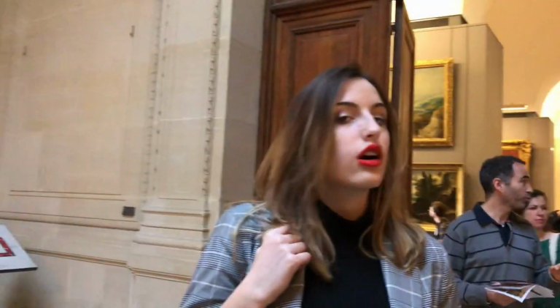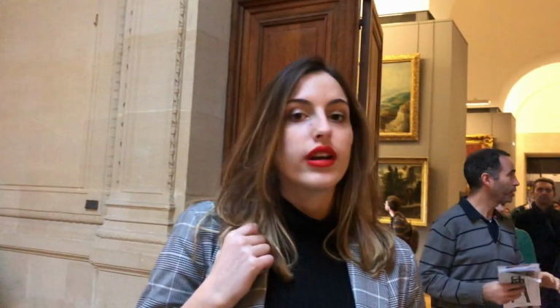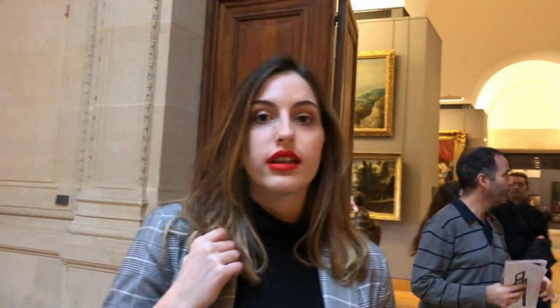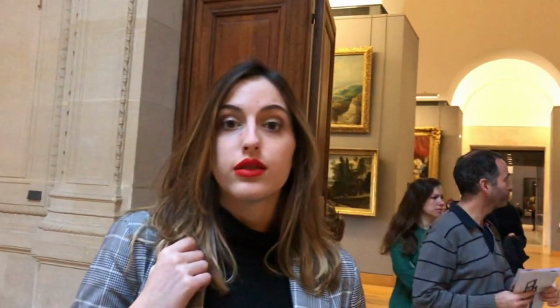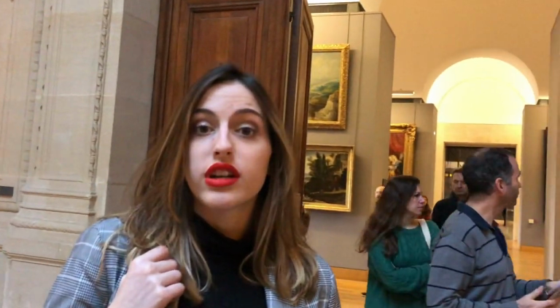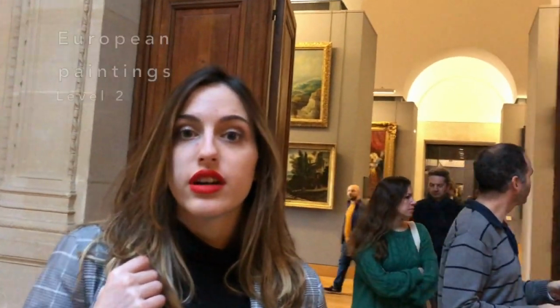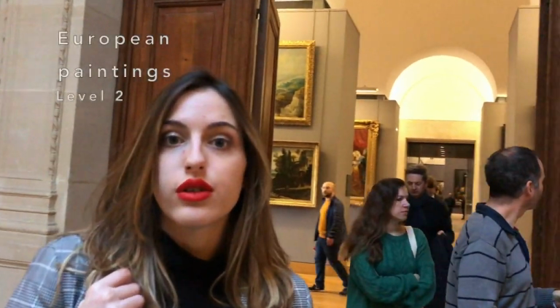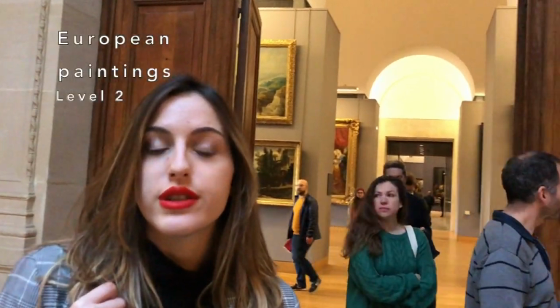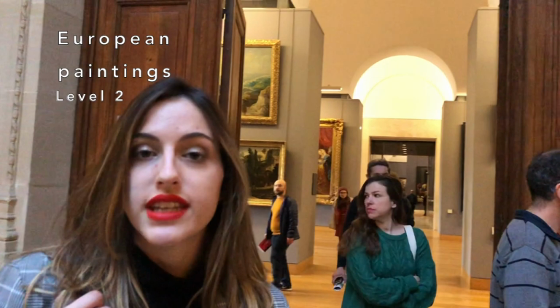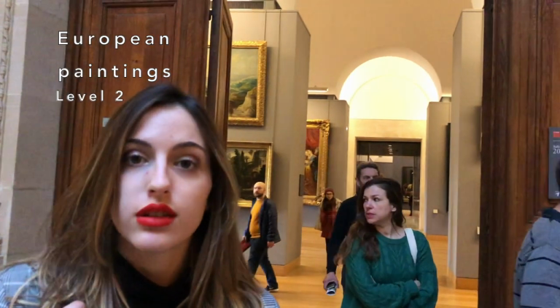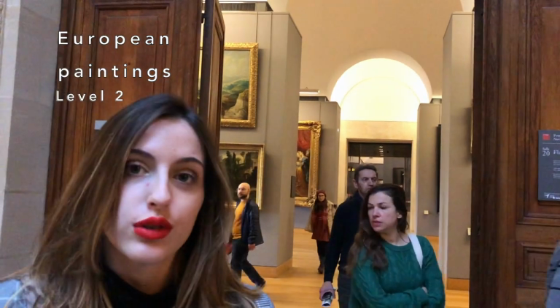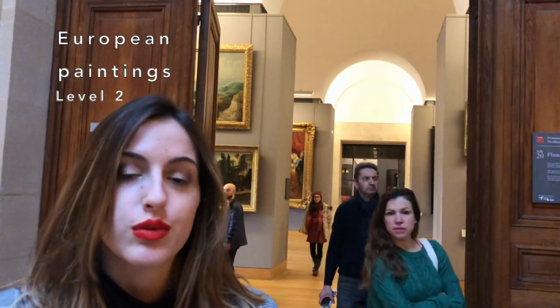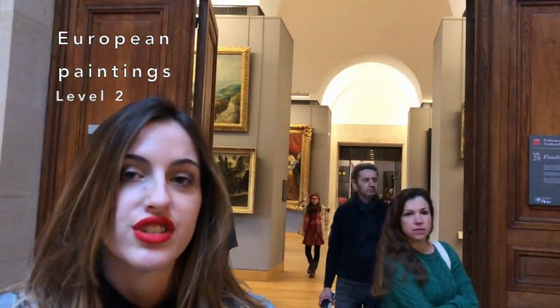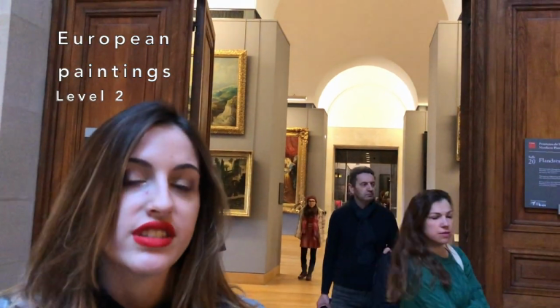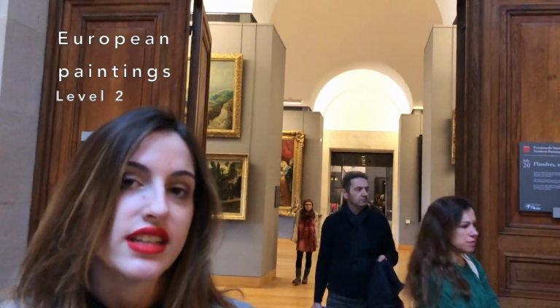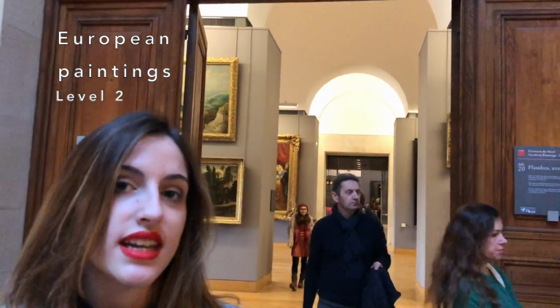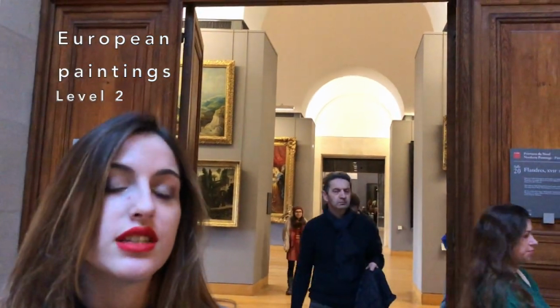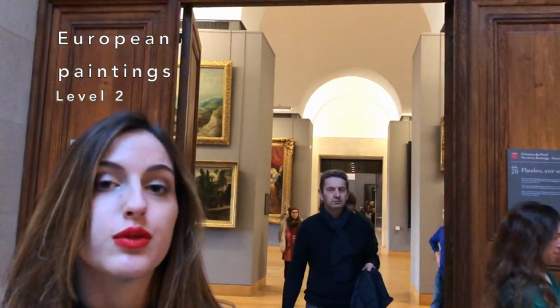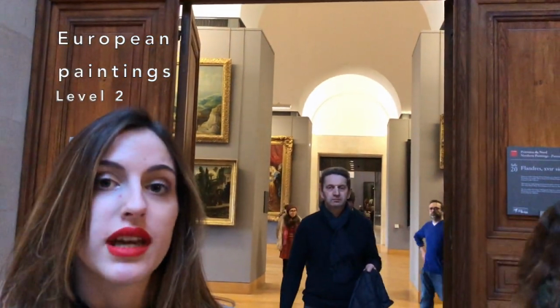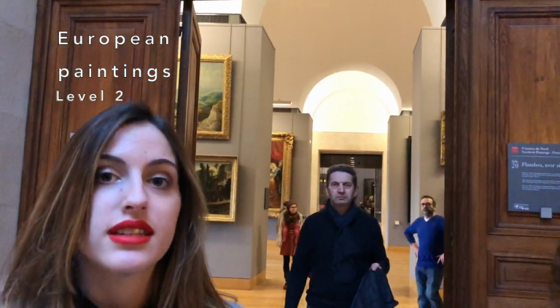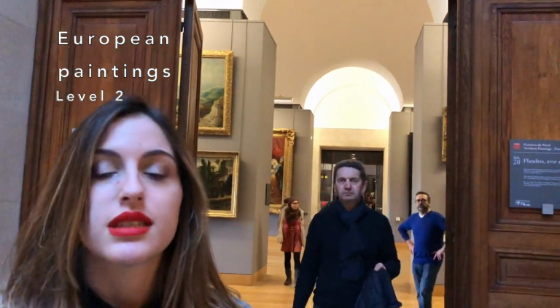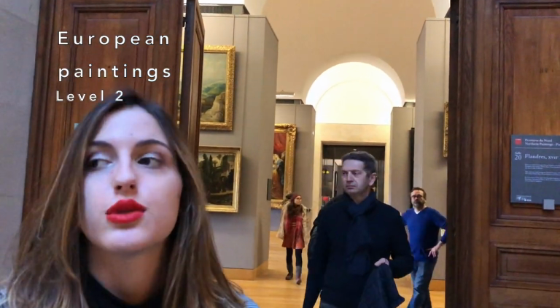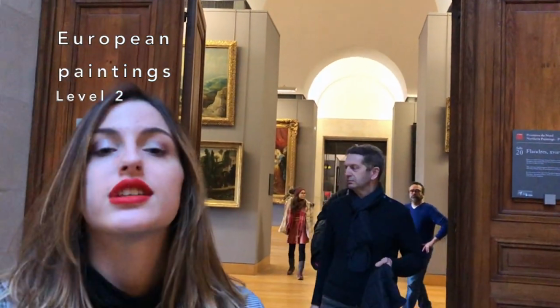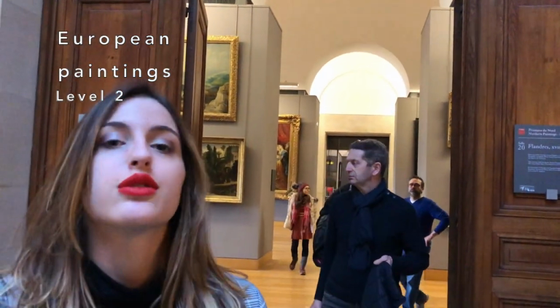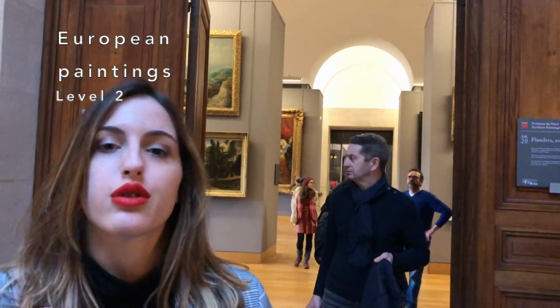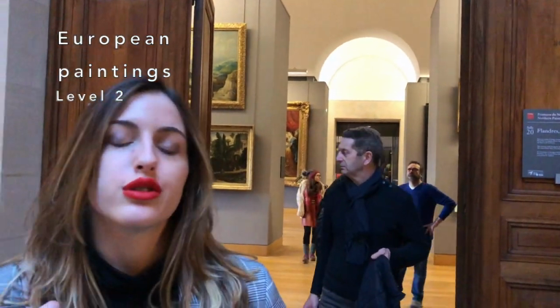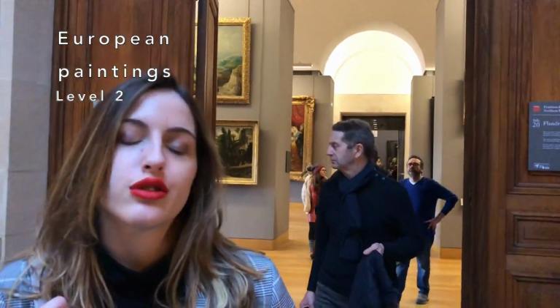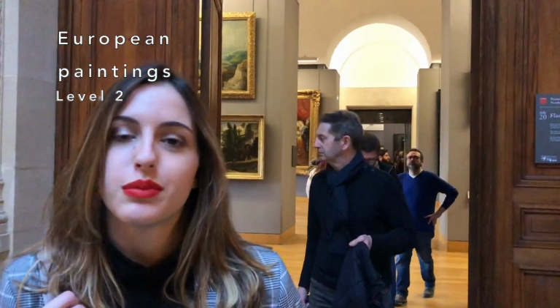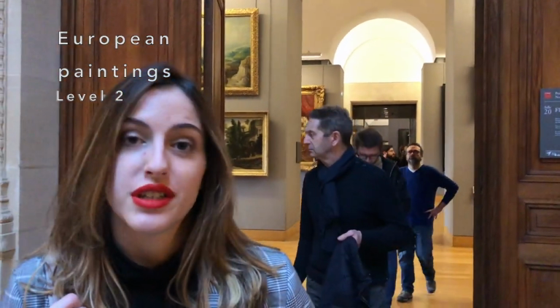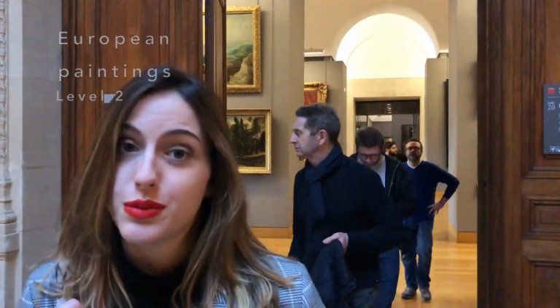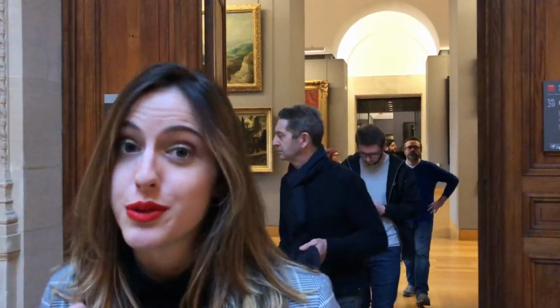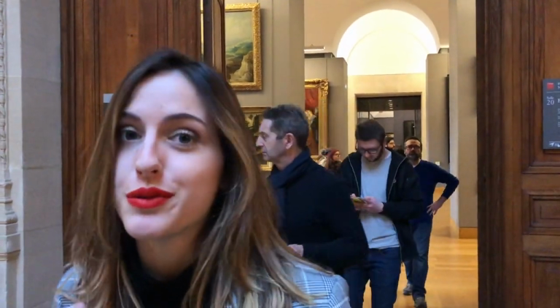Alright, we are now on the second floor, which is dedicated to paintings, mostly from northern Europe, and it's beautiful.